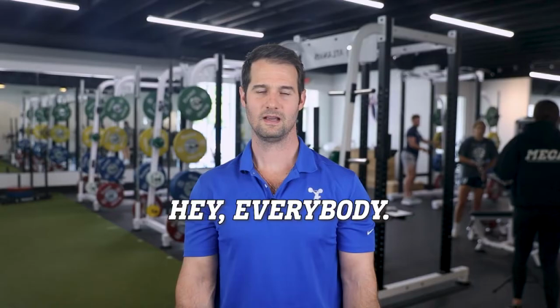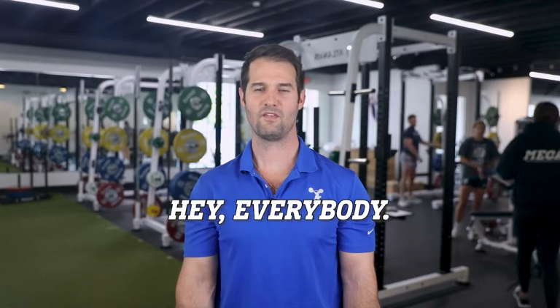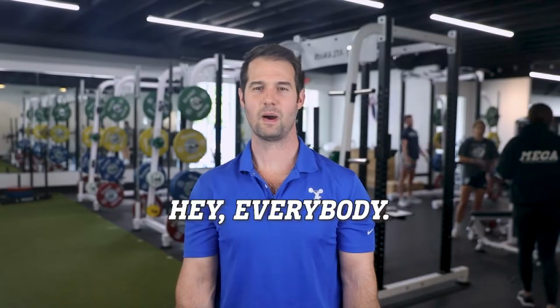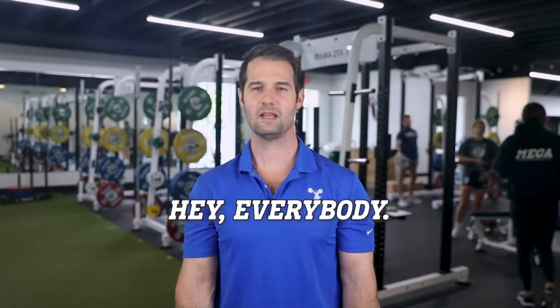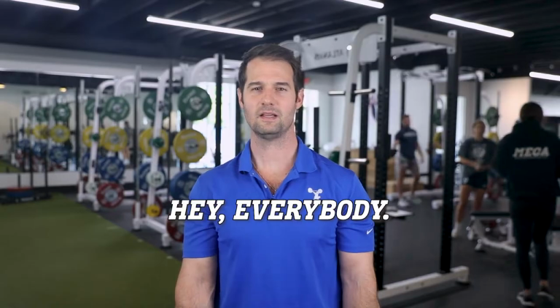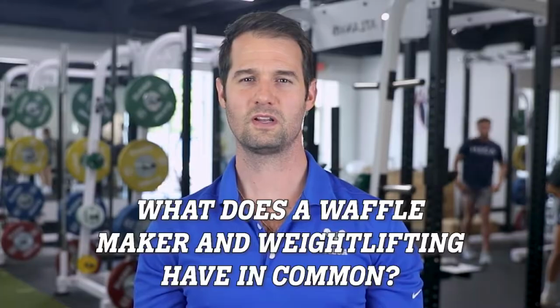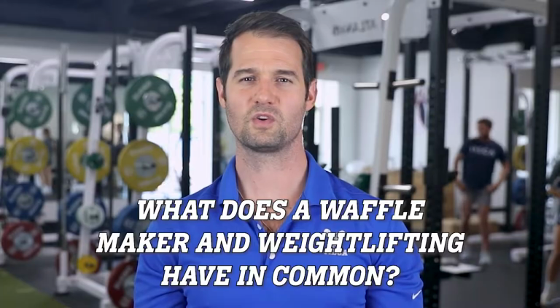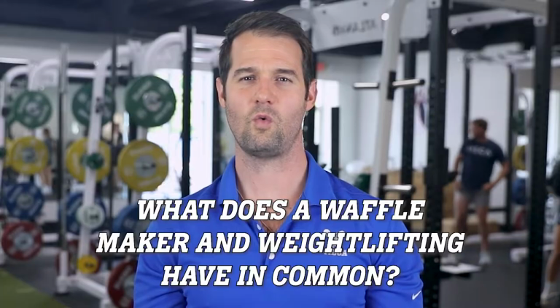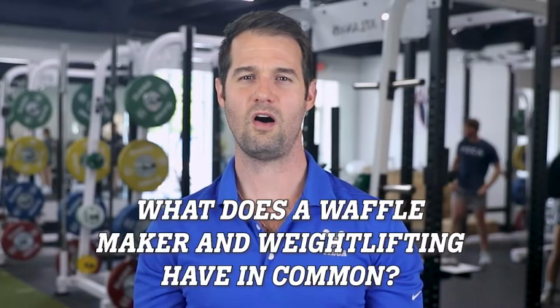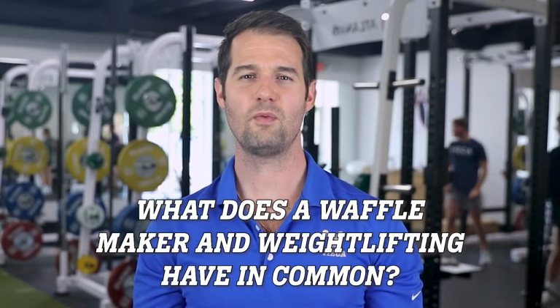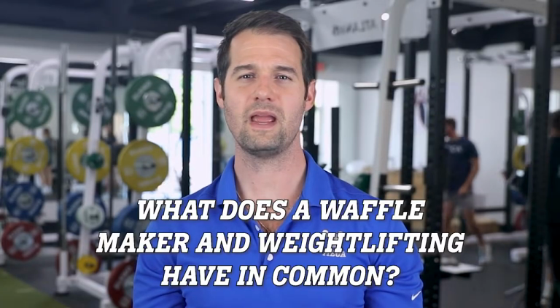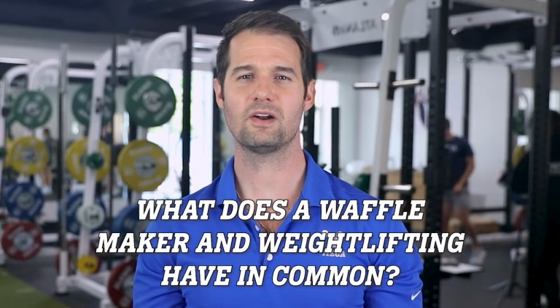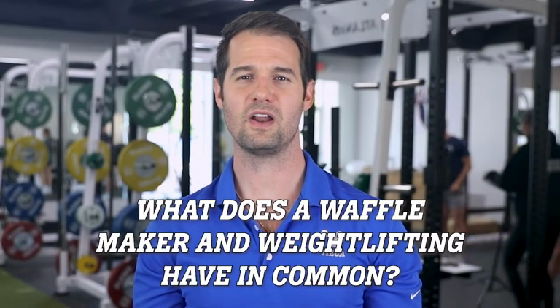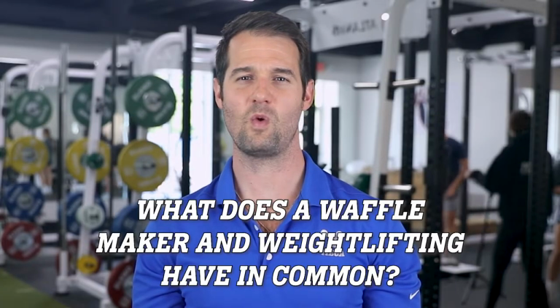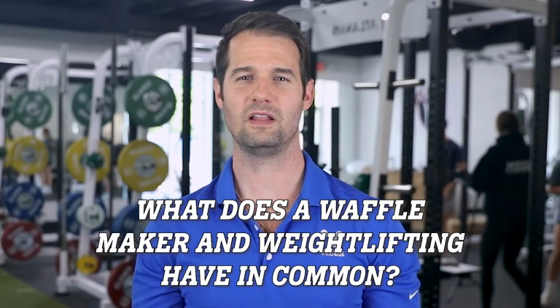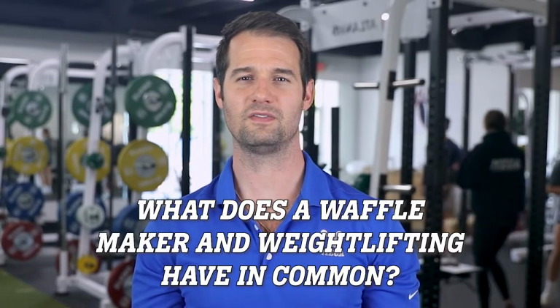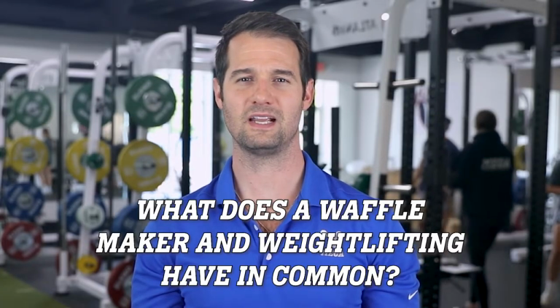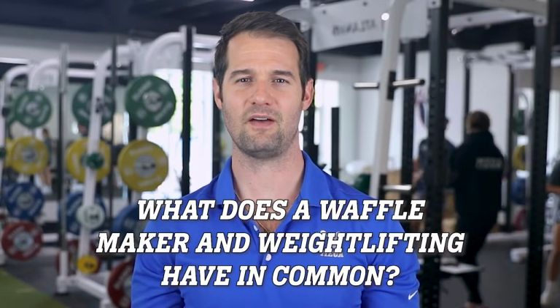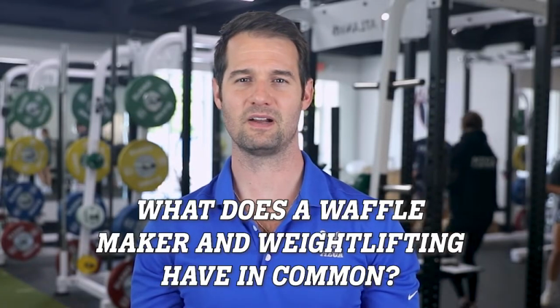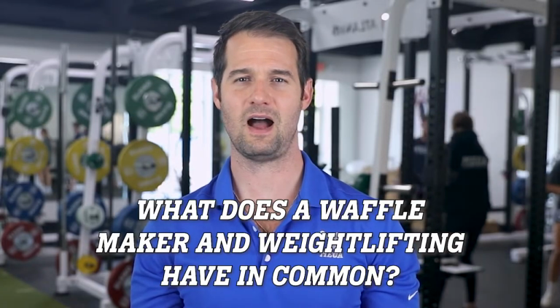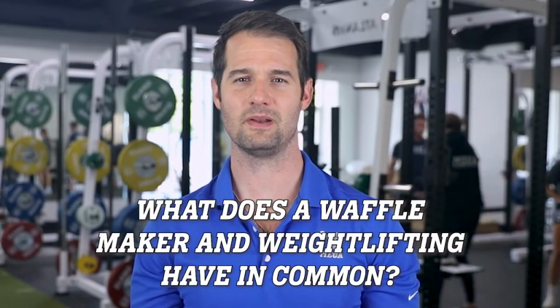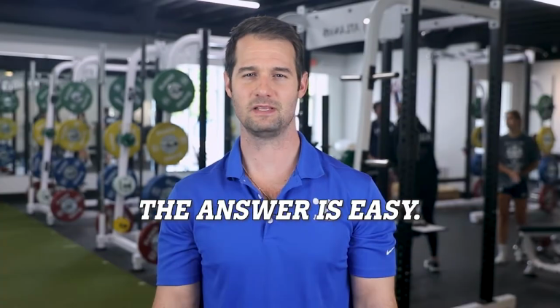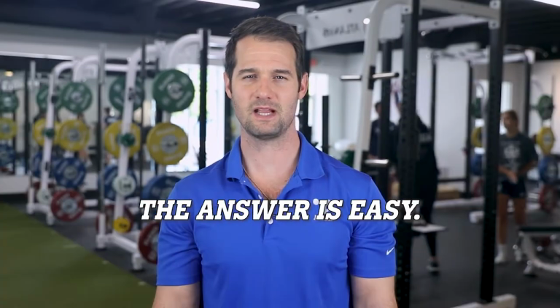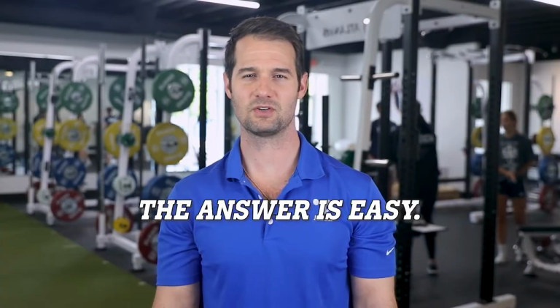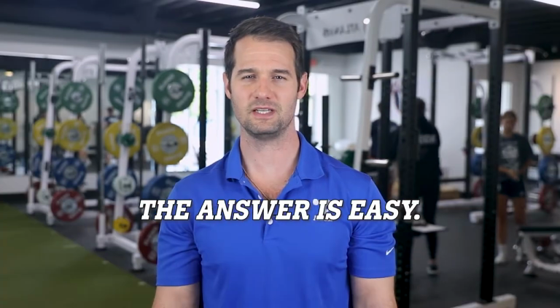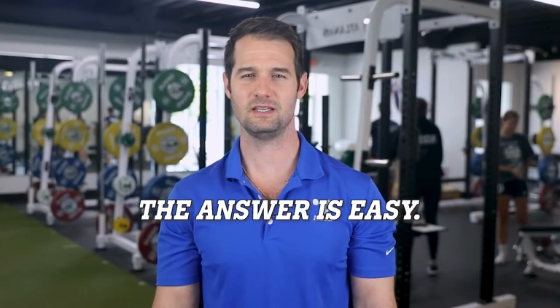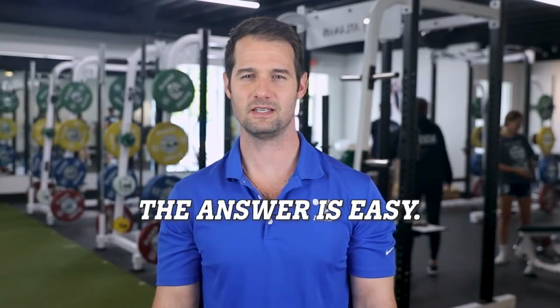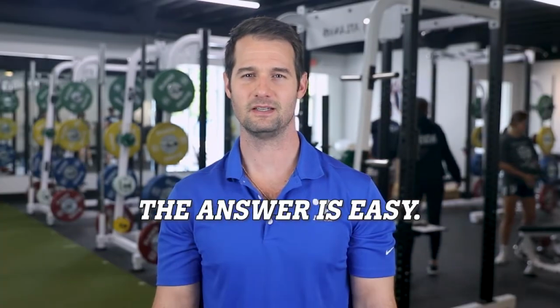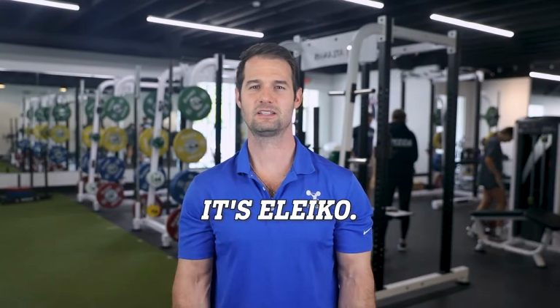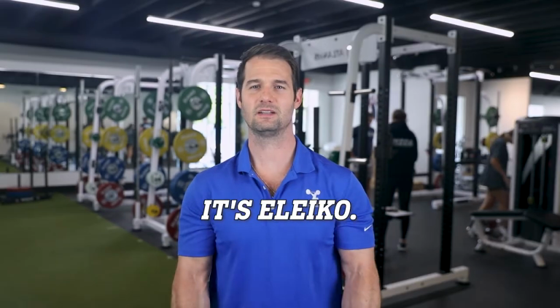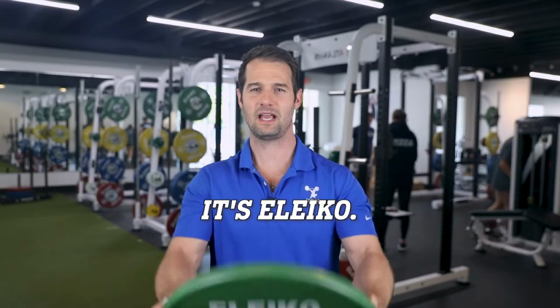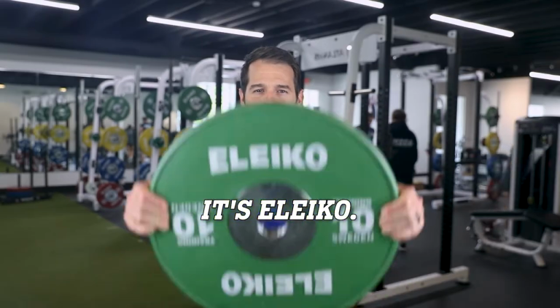Hey everybody. What does a waffle maker and weightlifting have in common? The answer is easy — it's Eleiko.